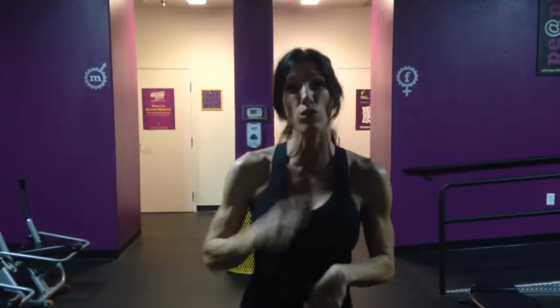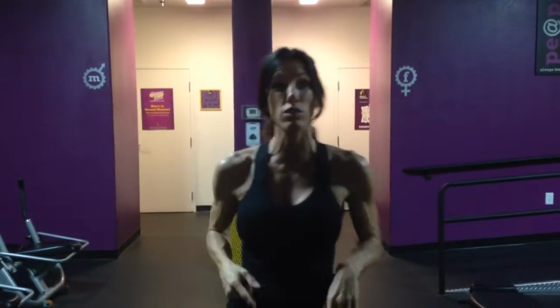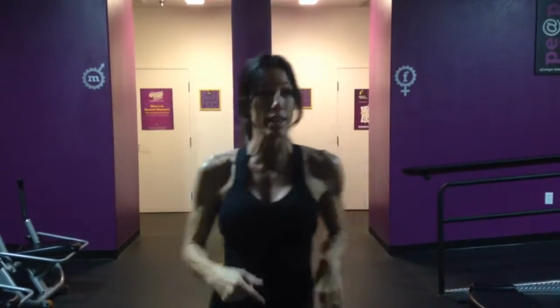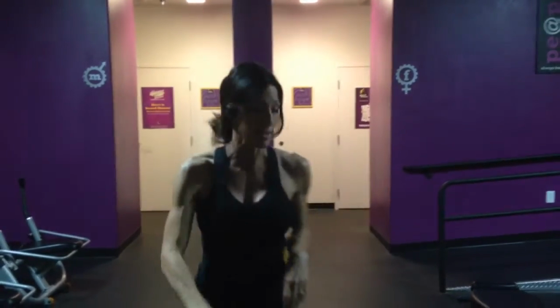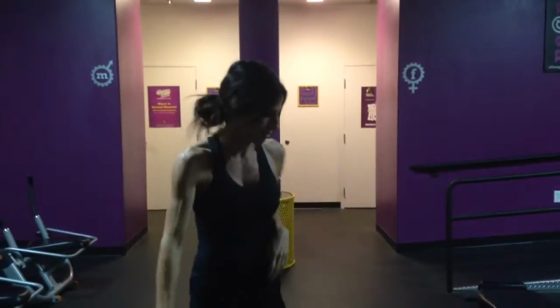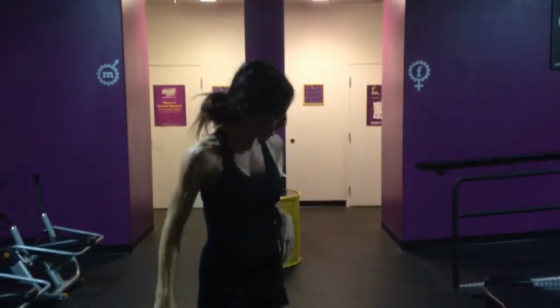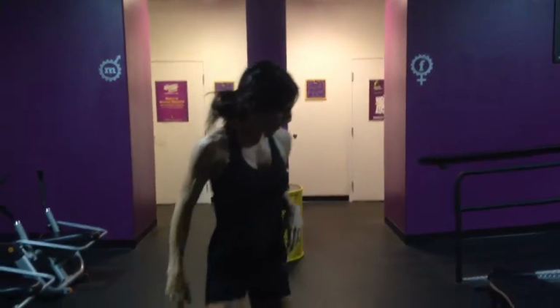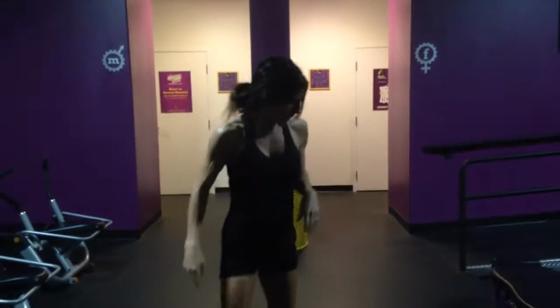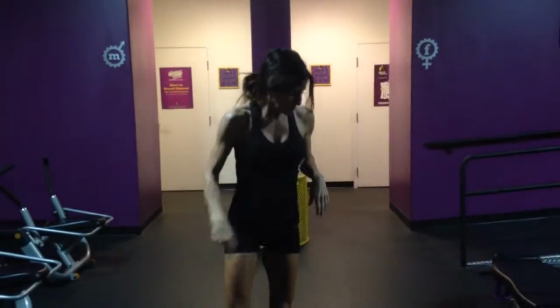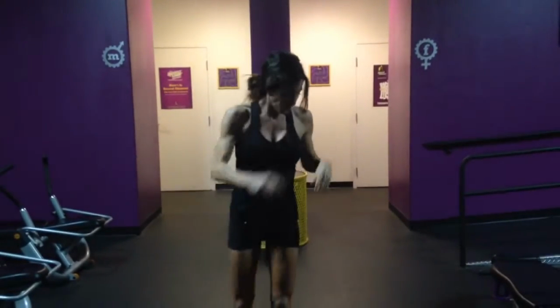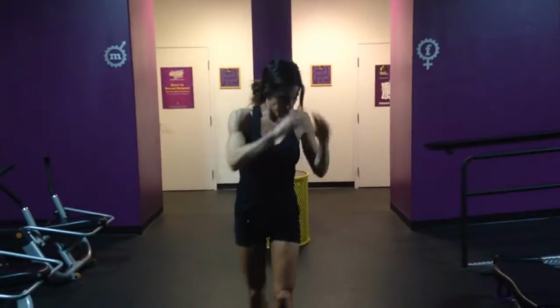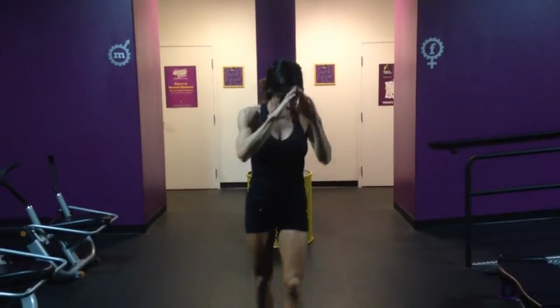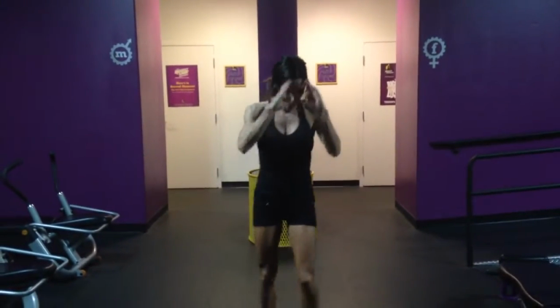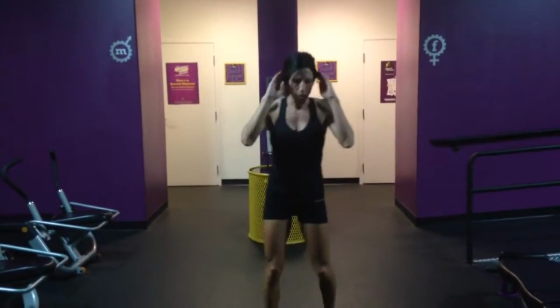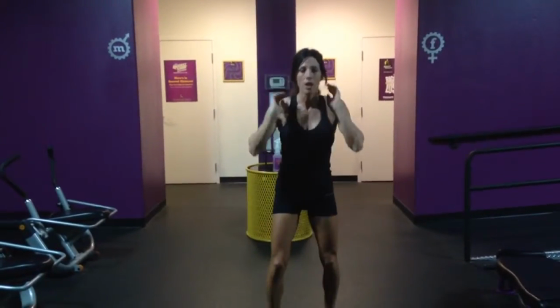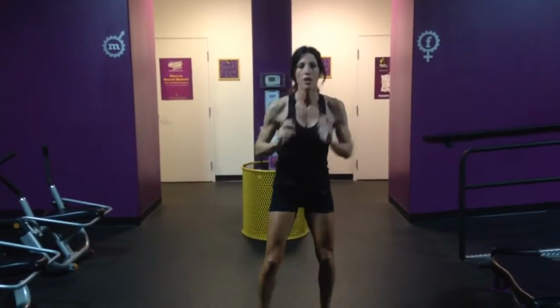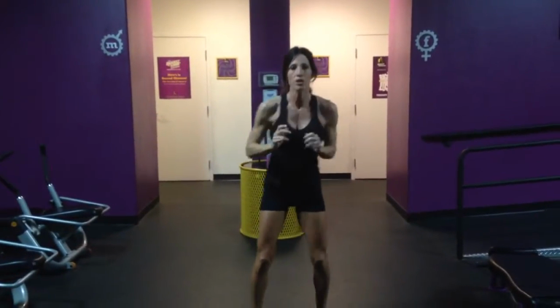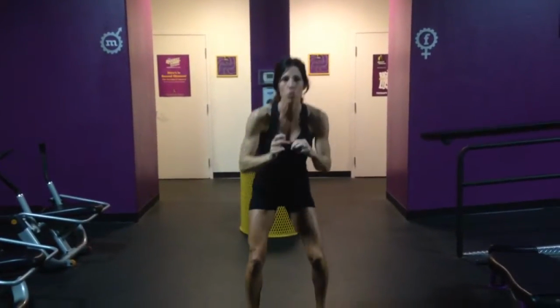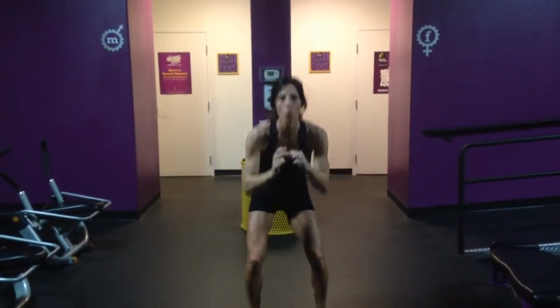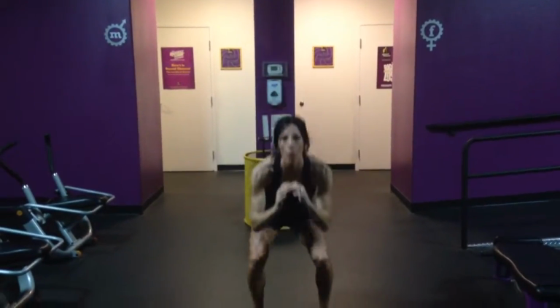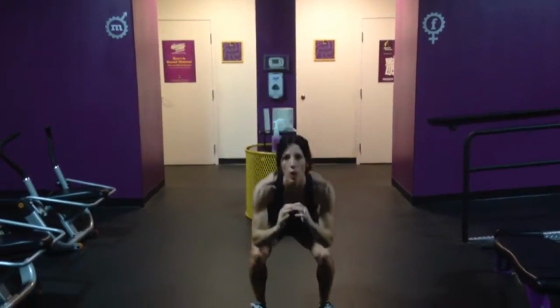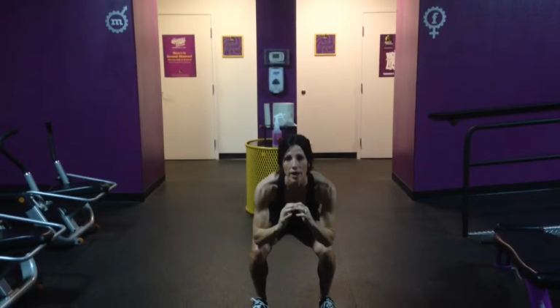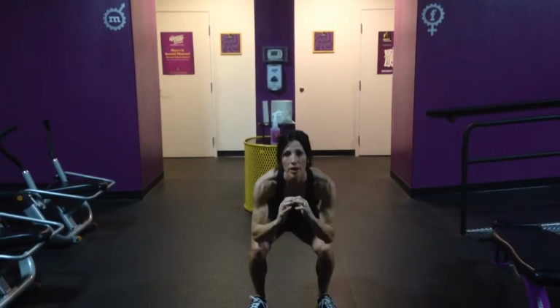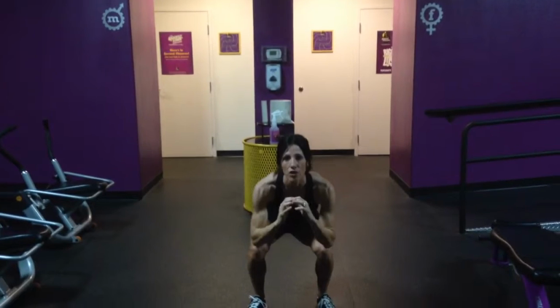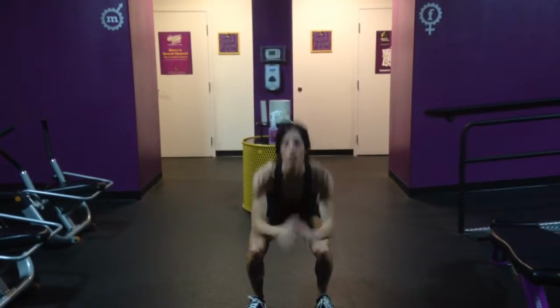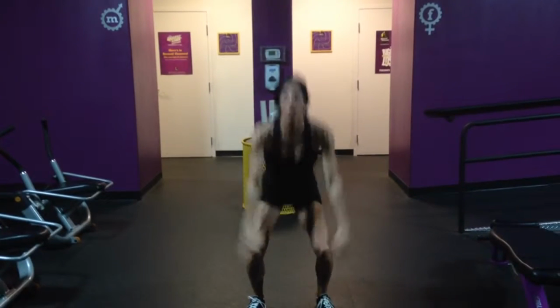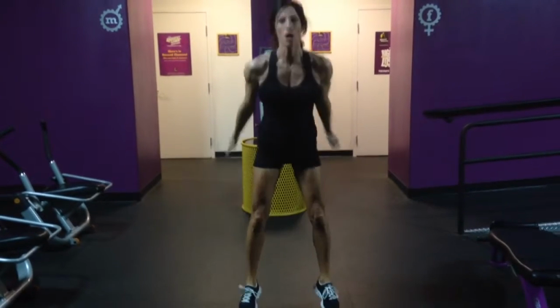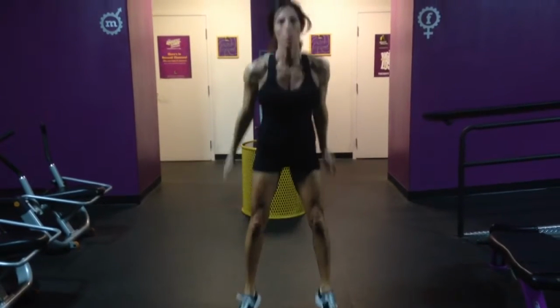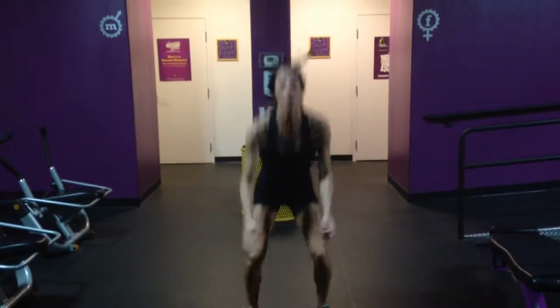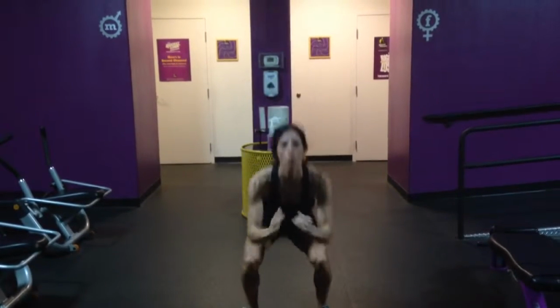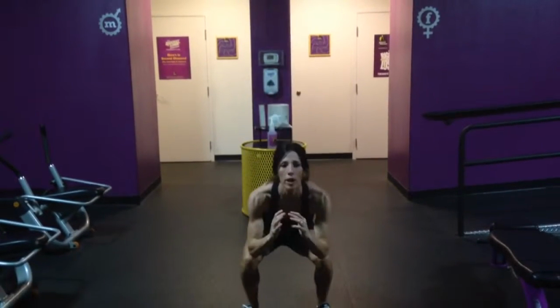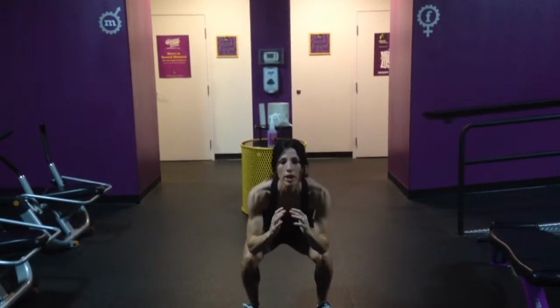So it looks like this. We're going to walk one, two, jump, one.